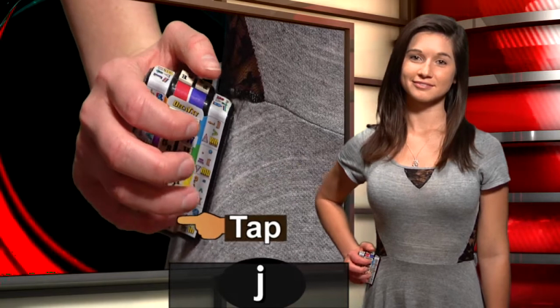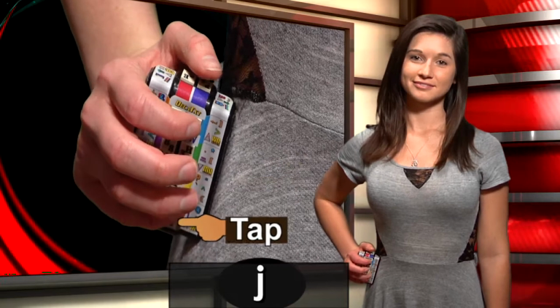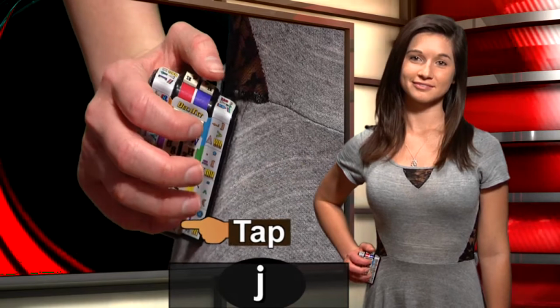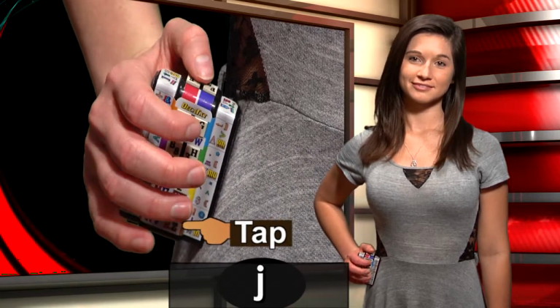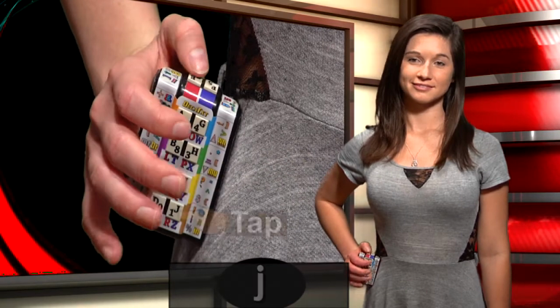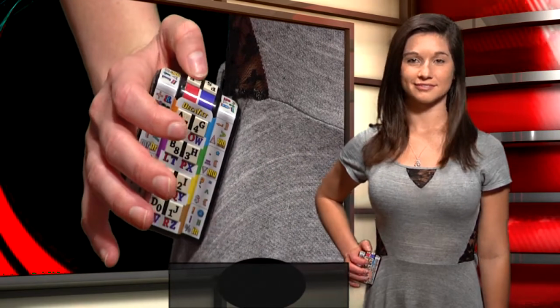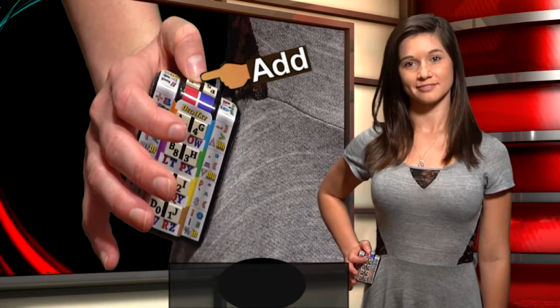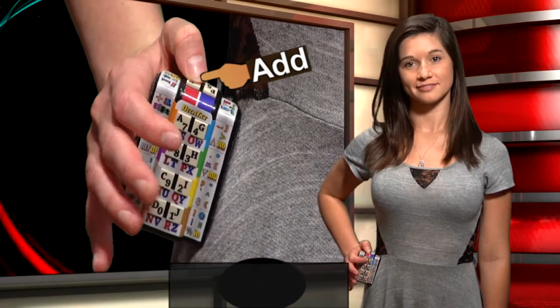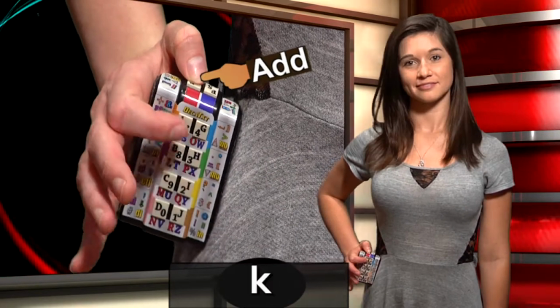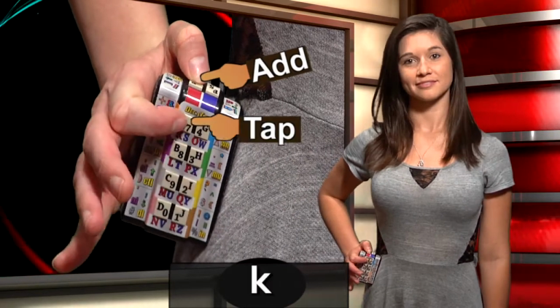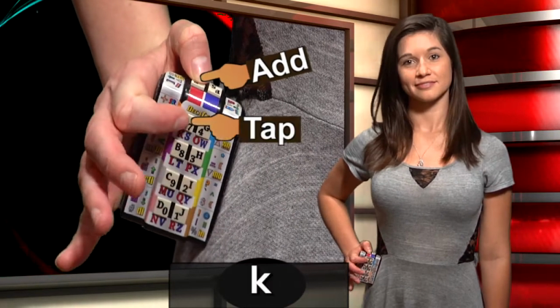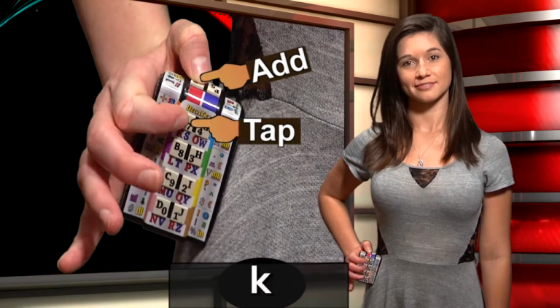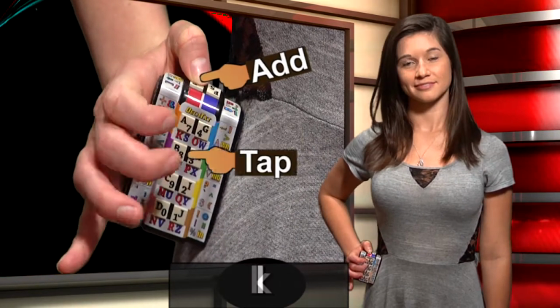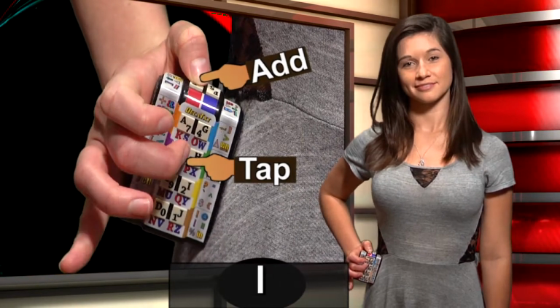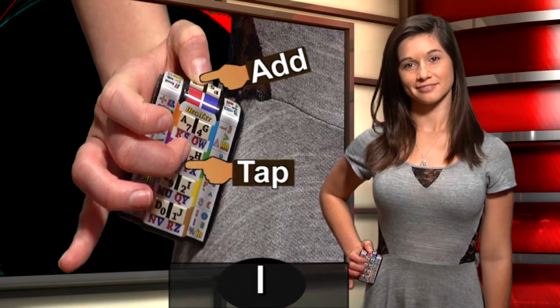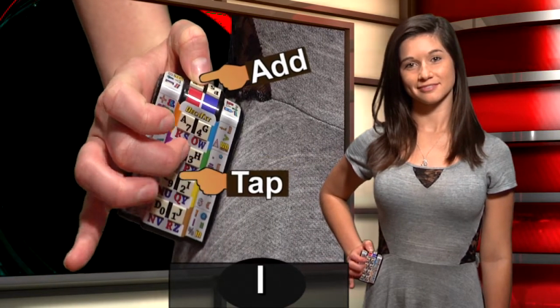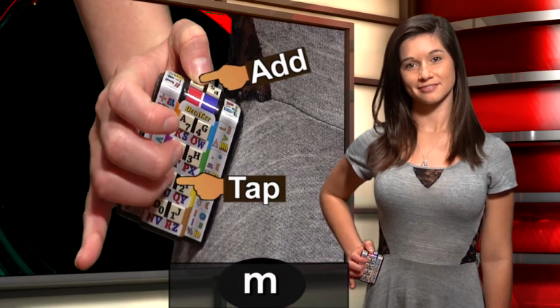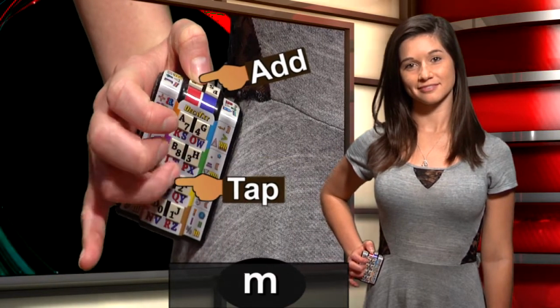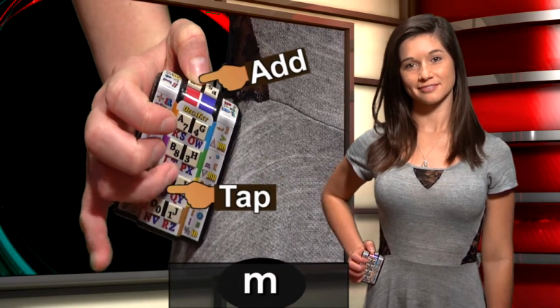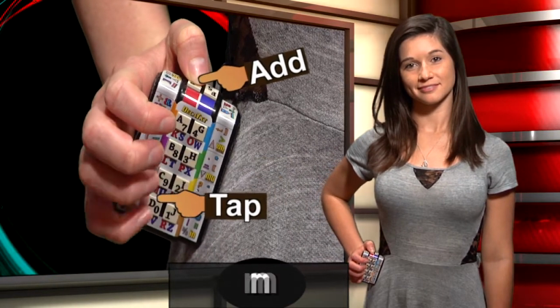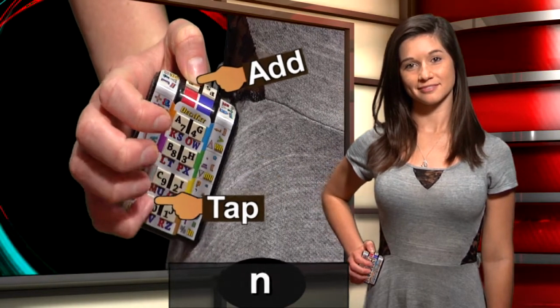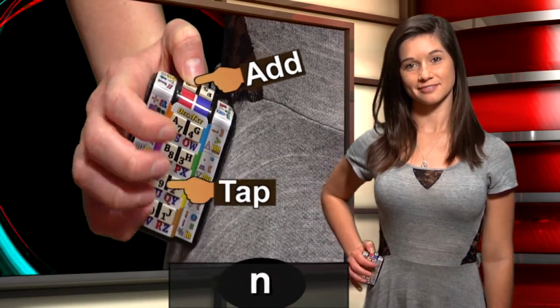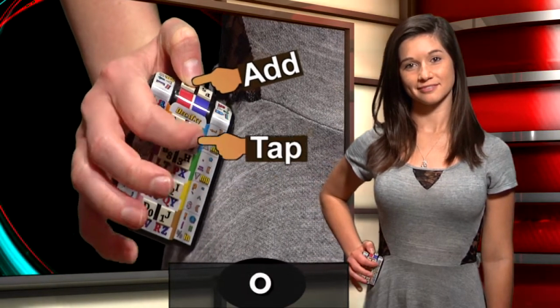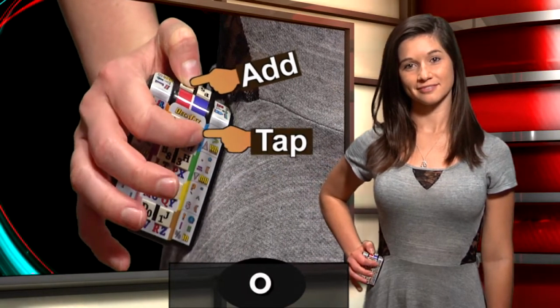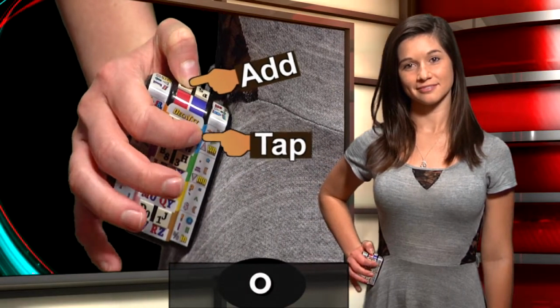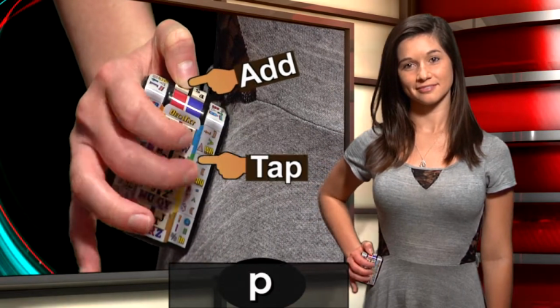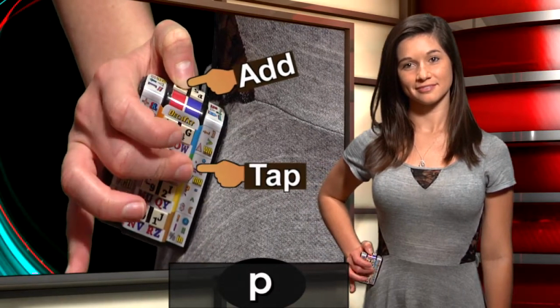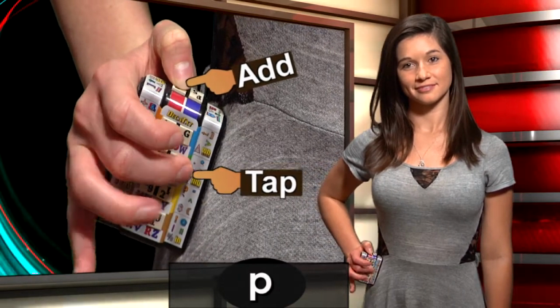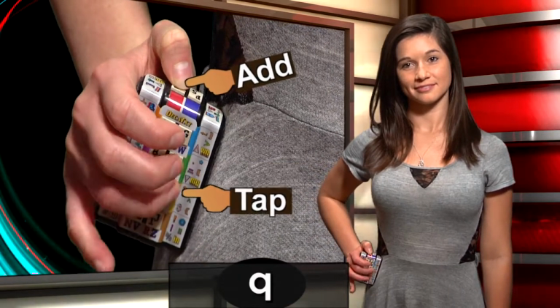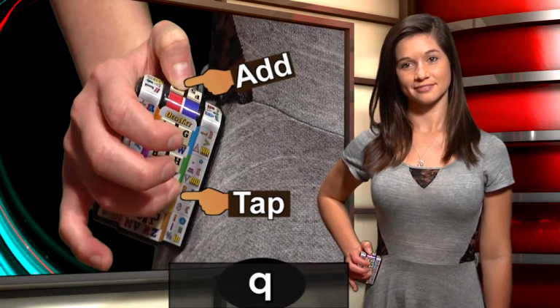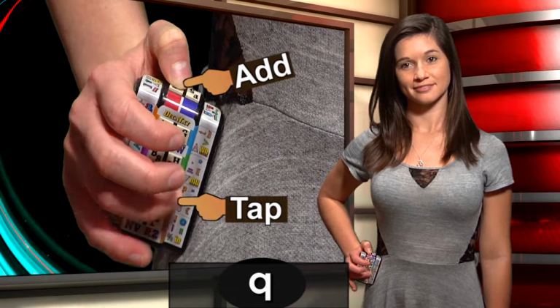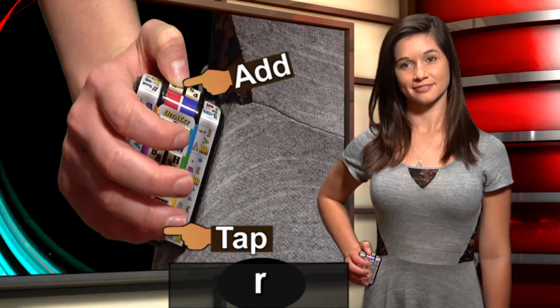Hold the right thumb. K, L, M, N, O, P, Q, R.